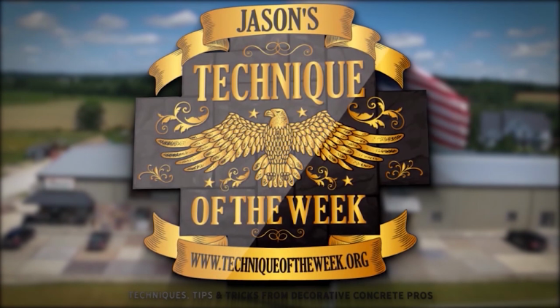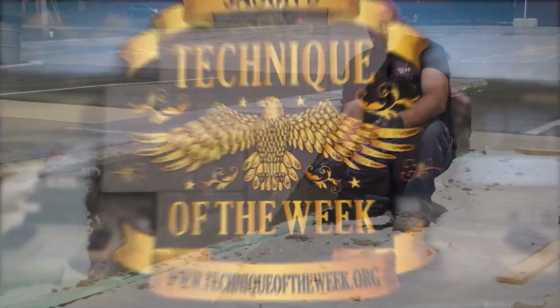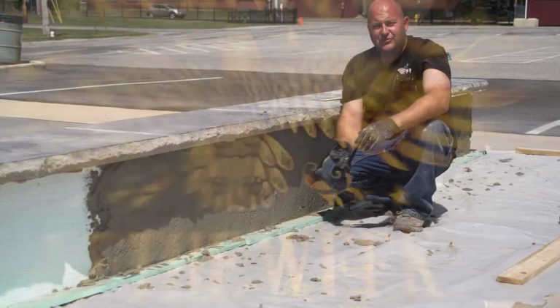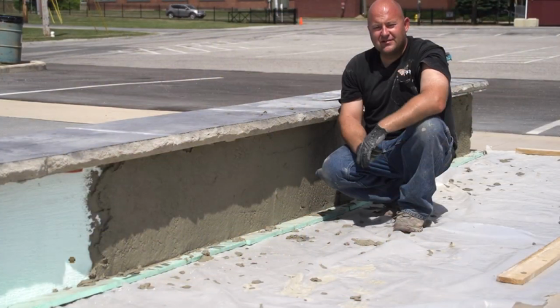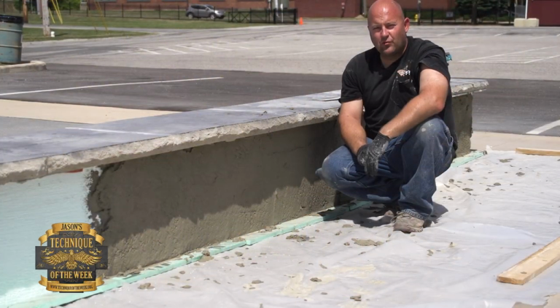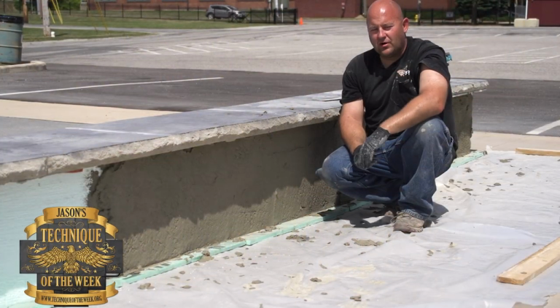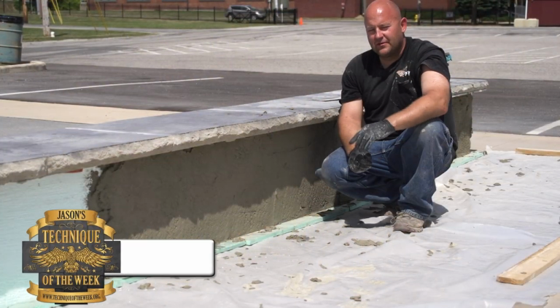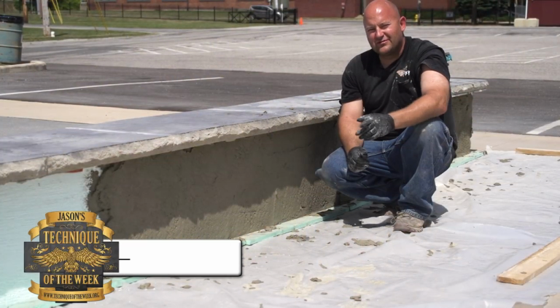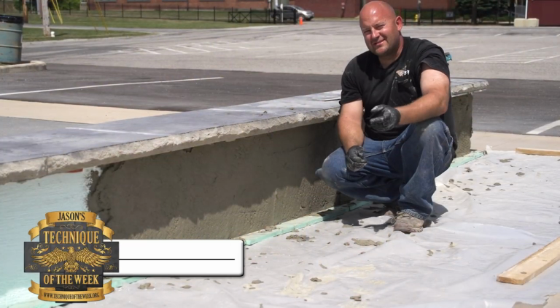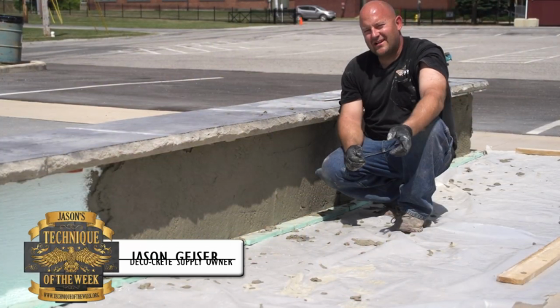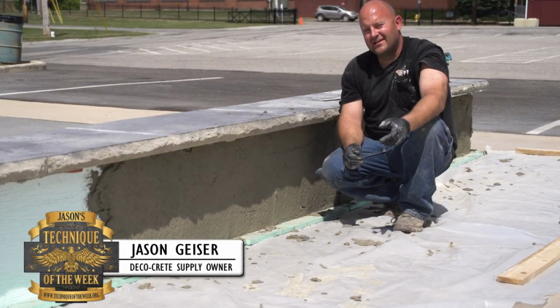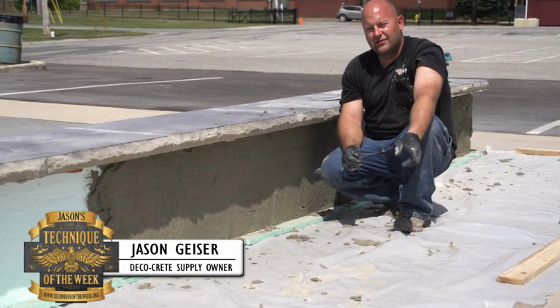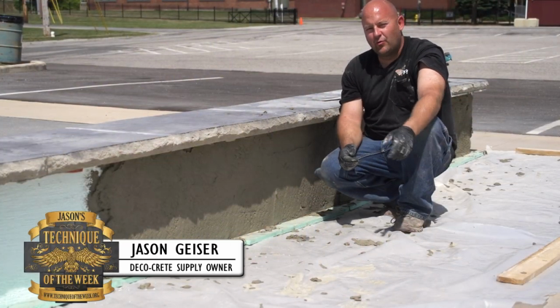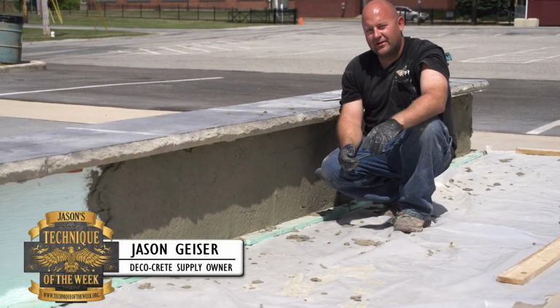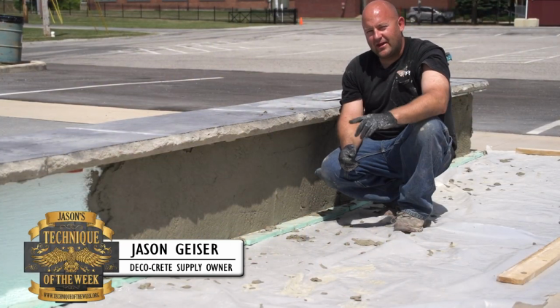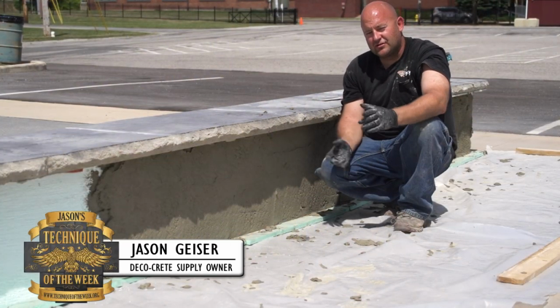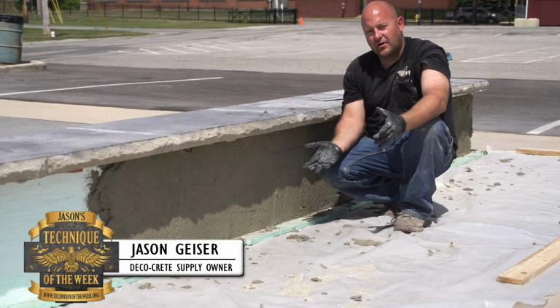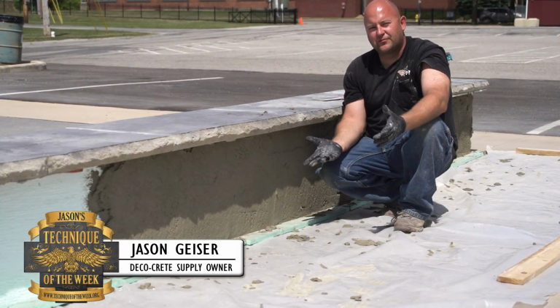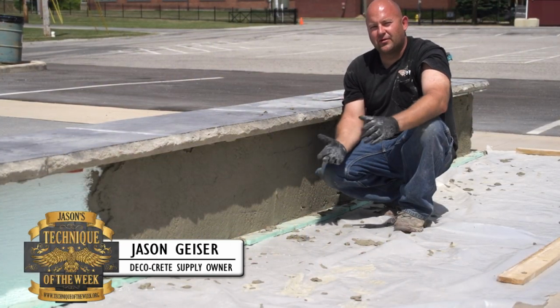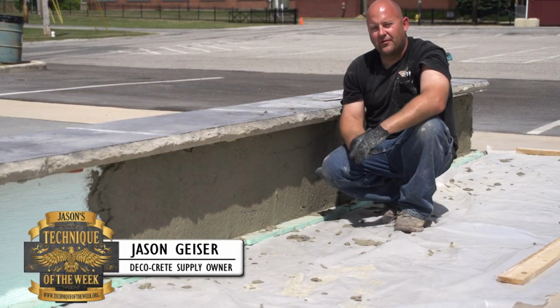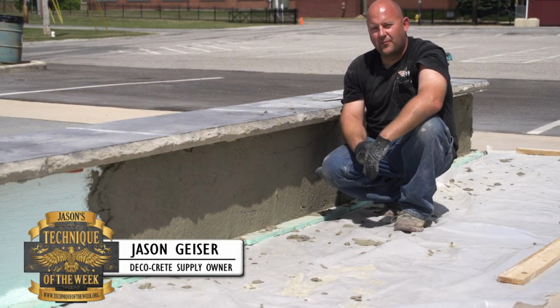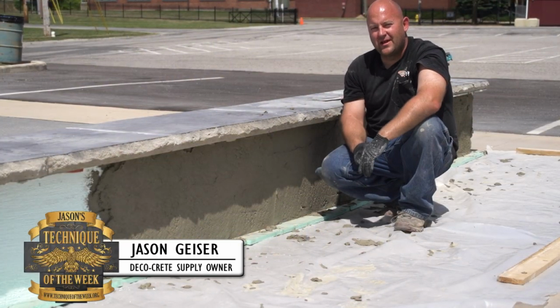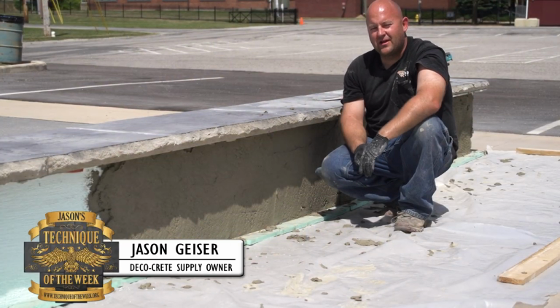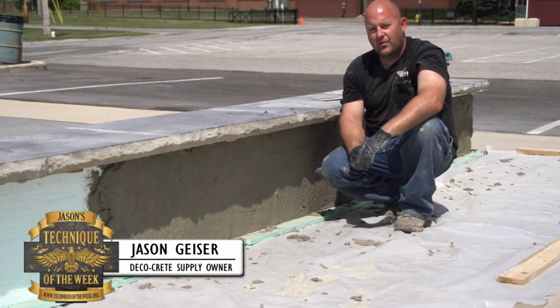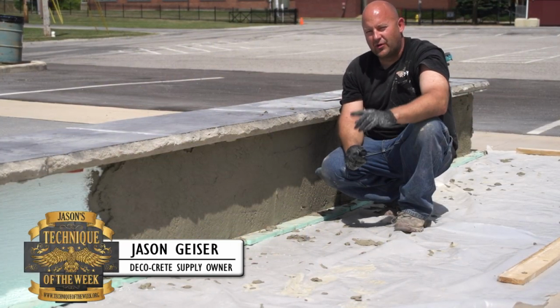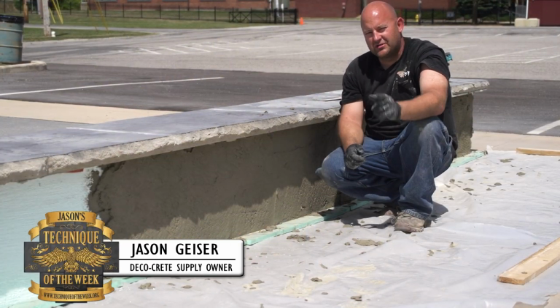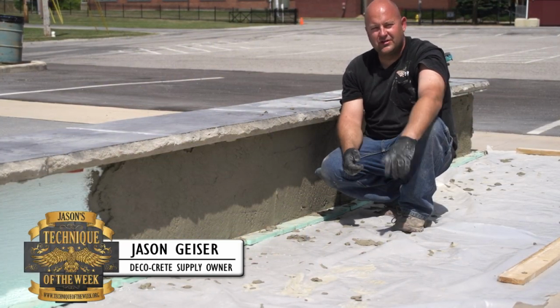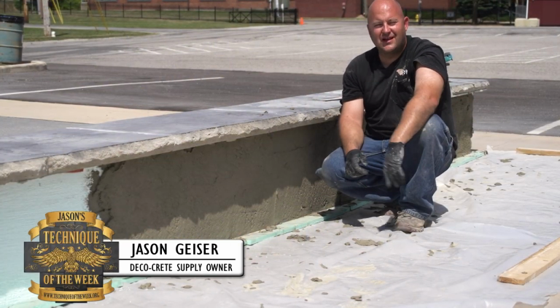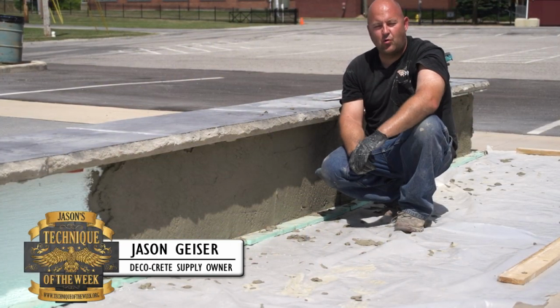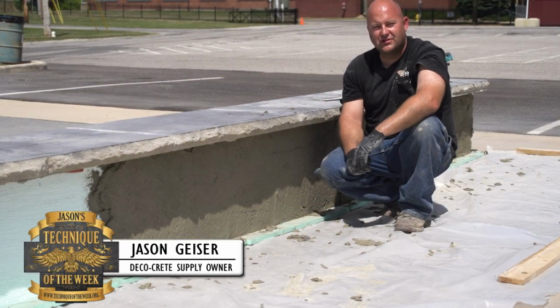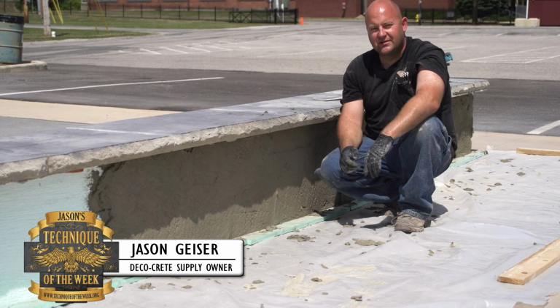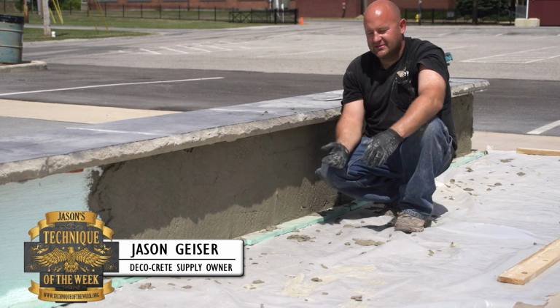Hi, I'm Jason. Welcome to this week's Technique of the Week. Thanks so much for being here — we appreciate you guys watching these.